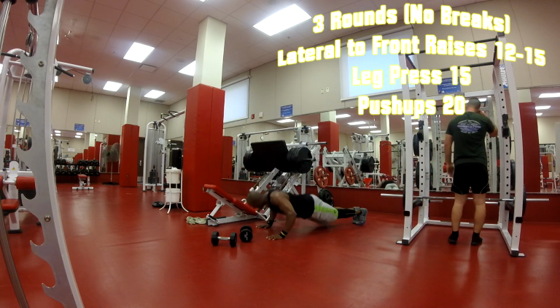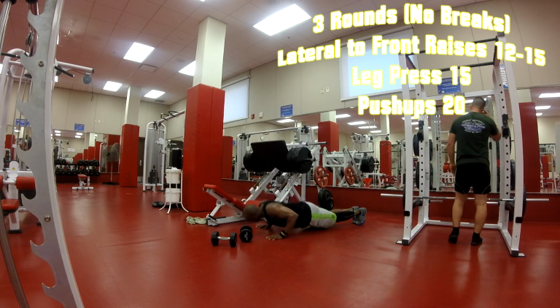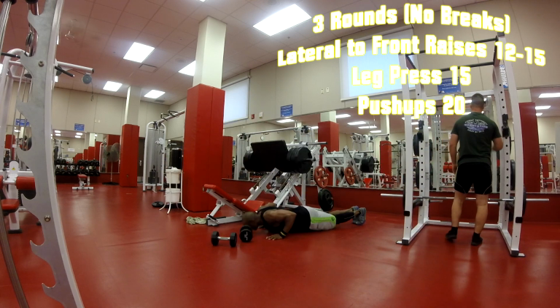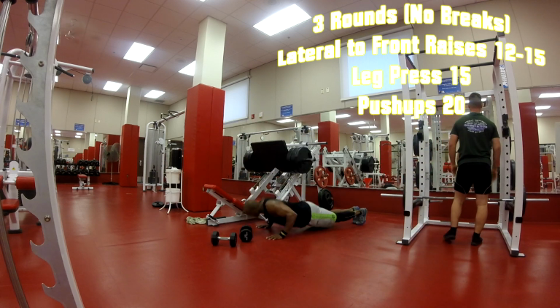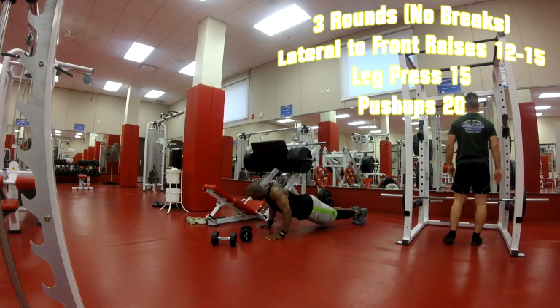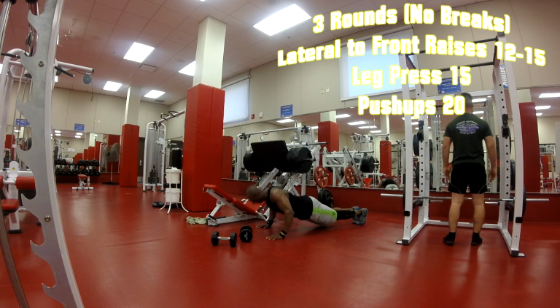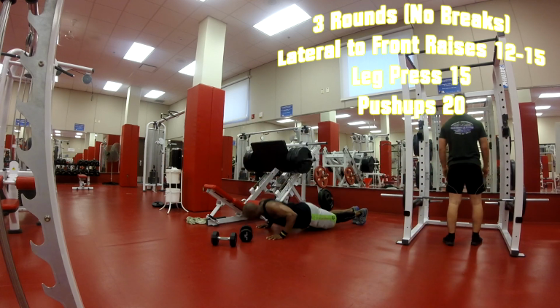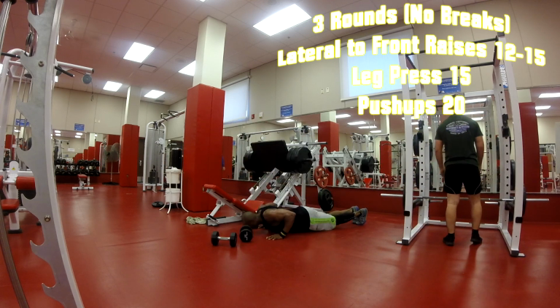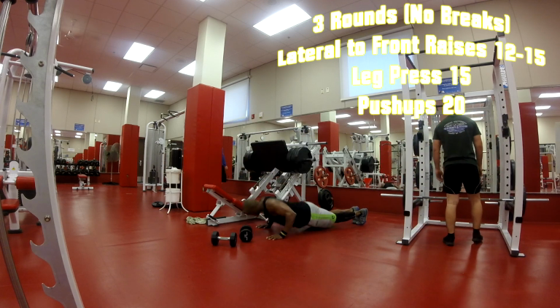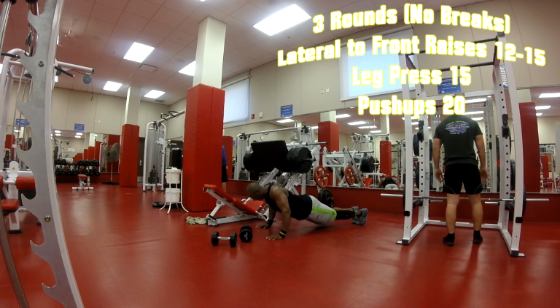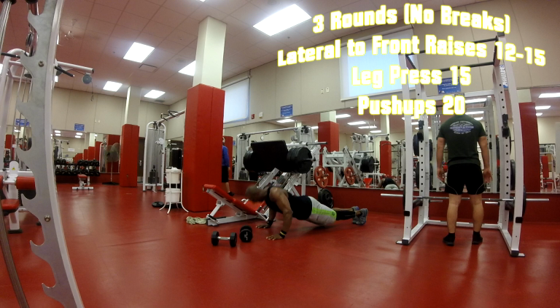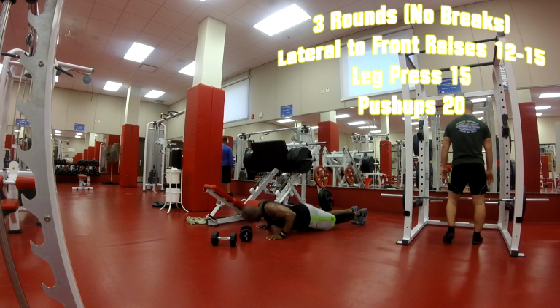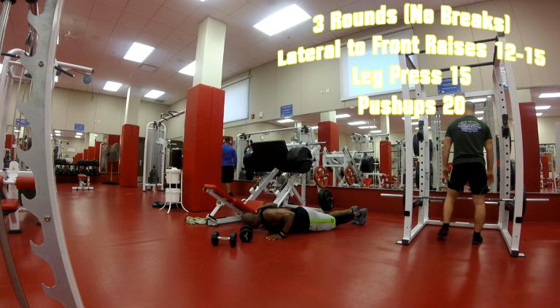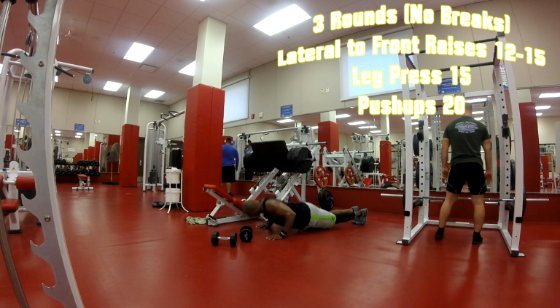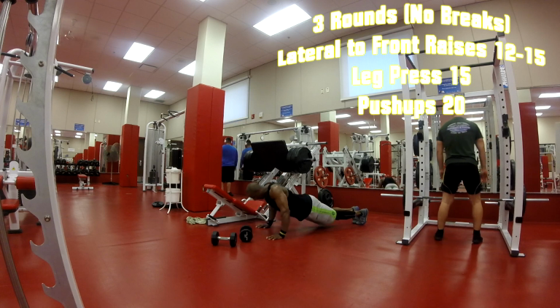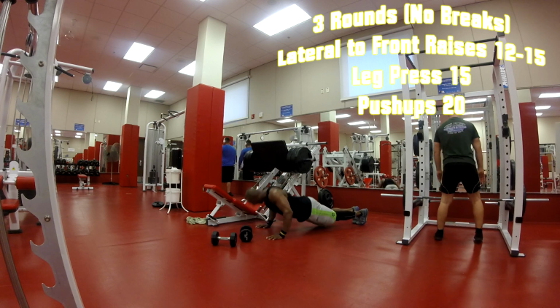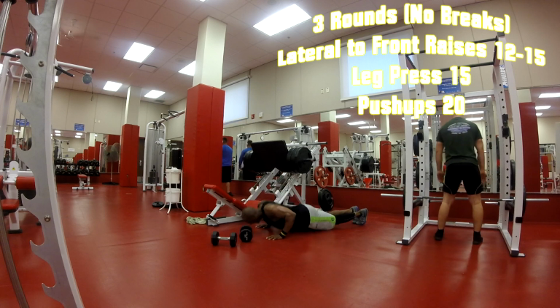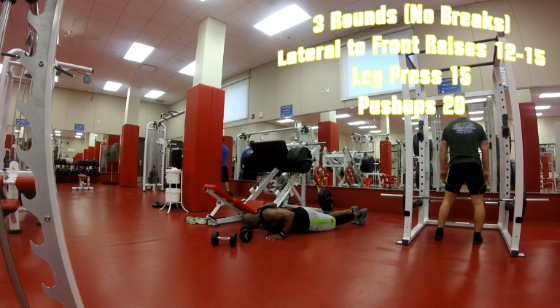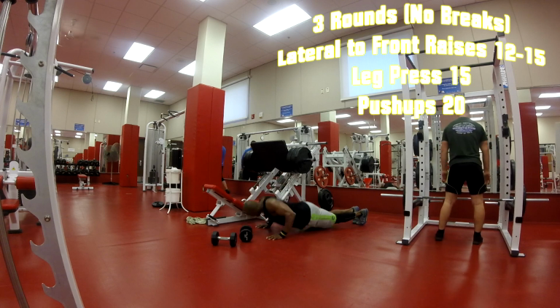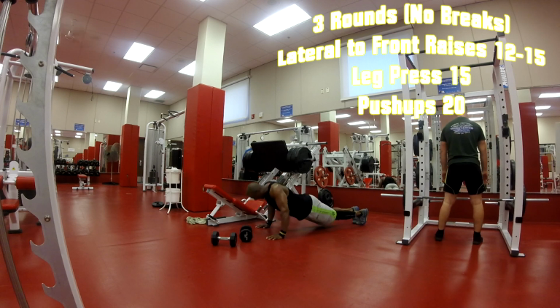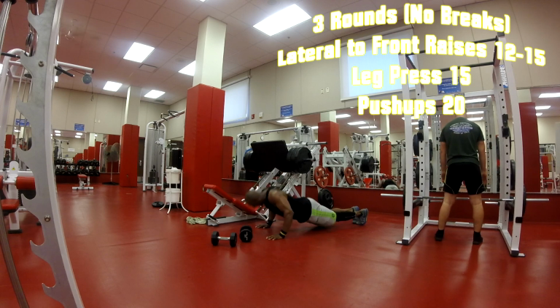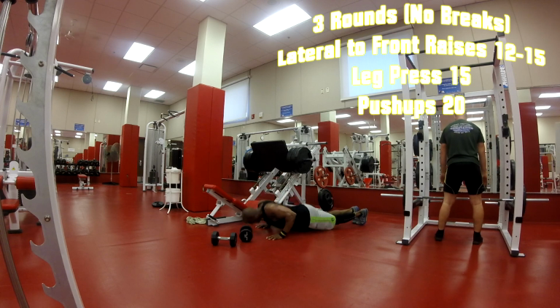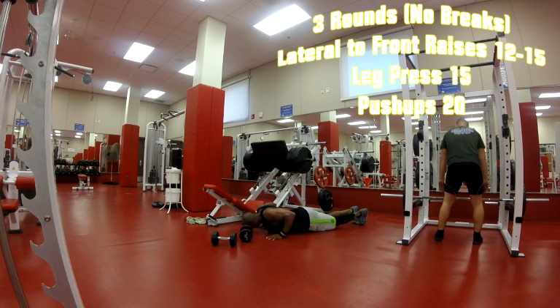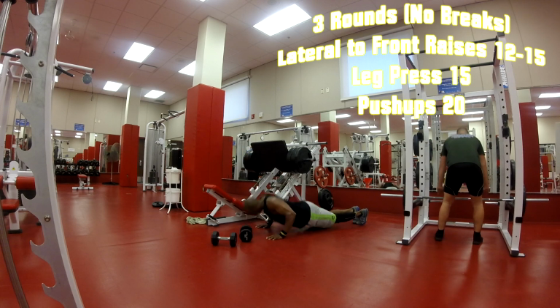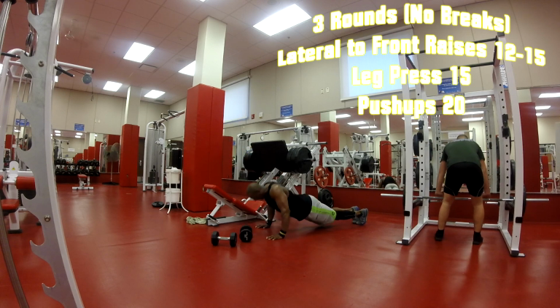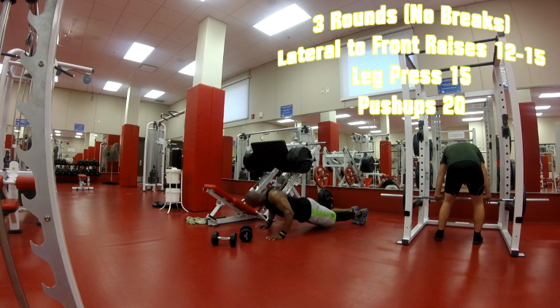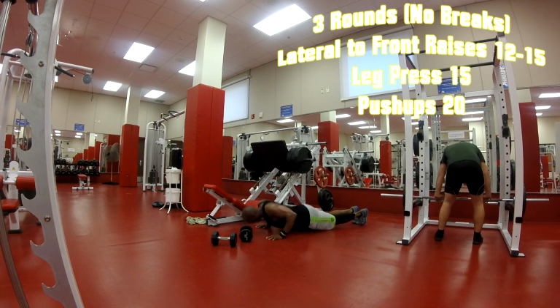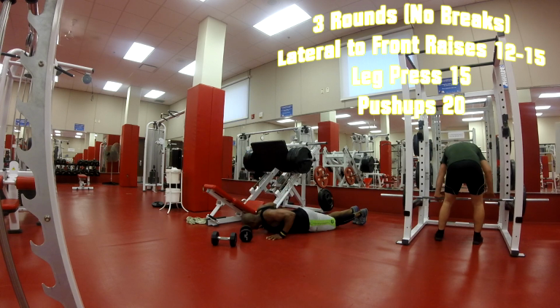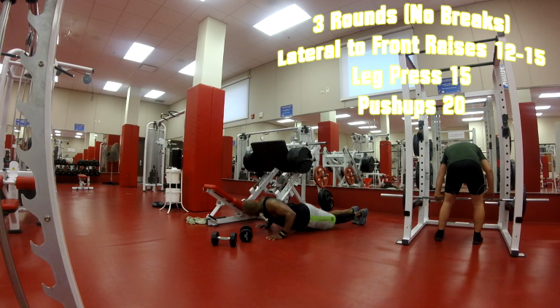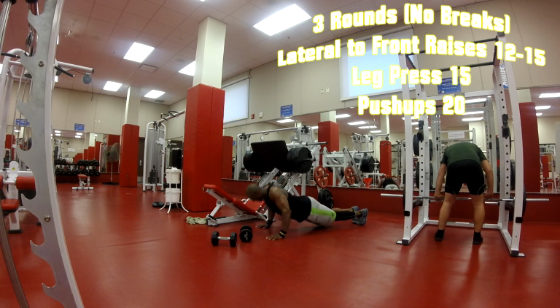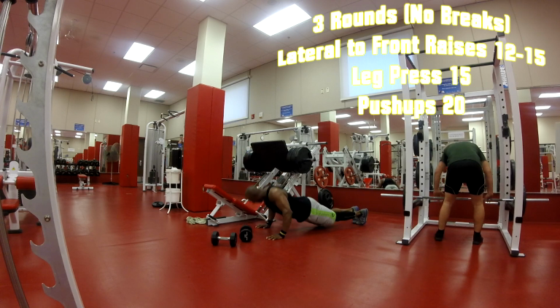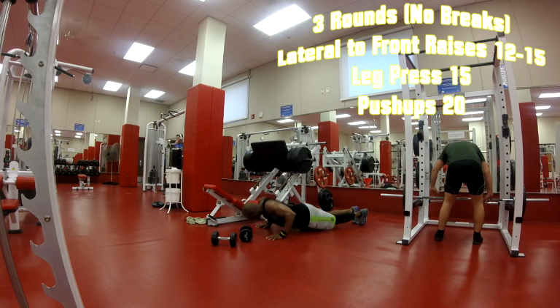From there, move straight to regular push-ups. You're working chest but shoulders are working too on this.